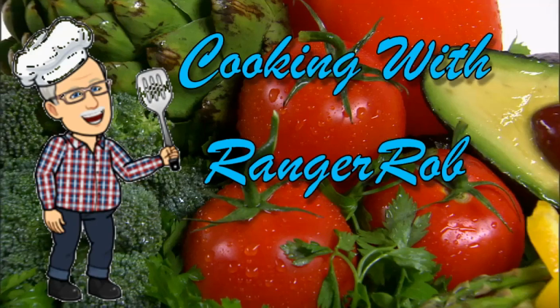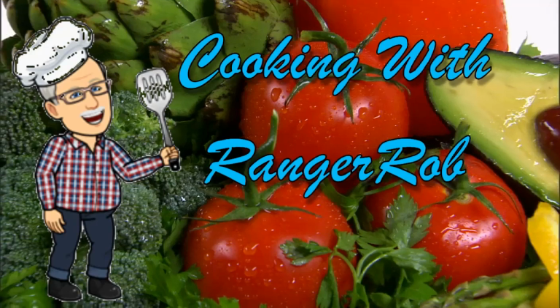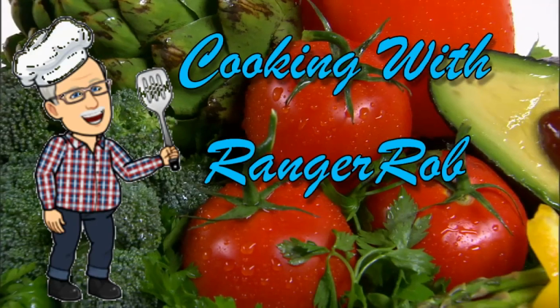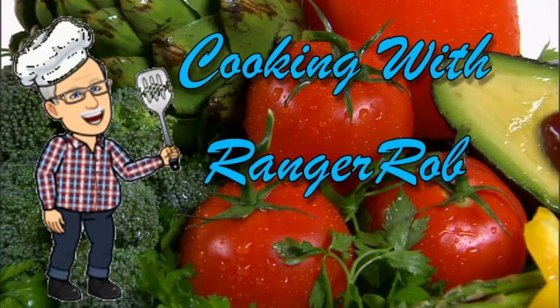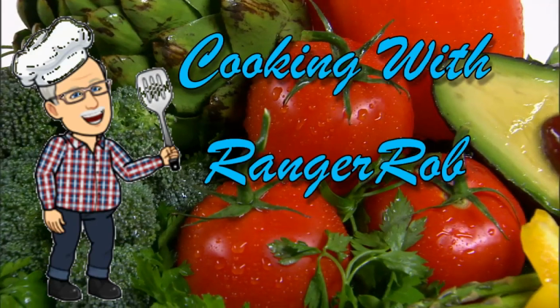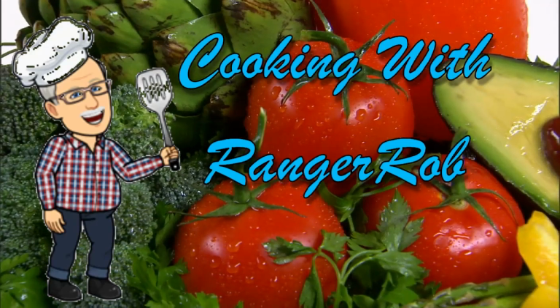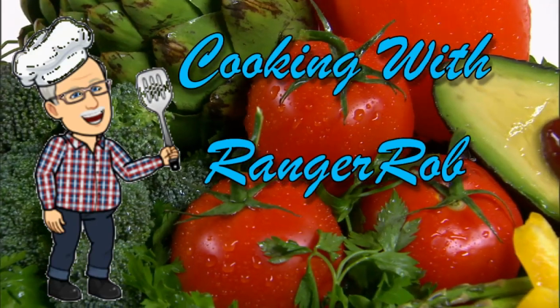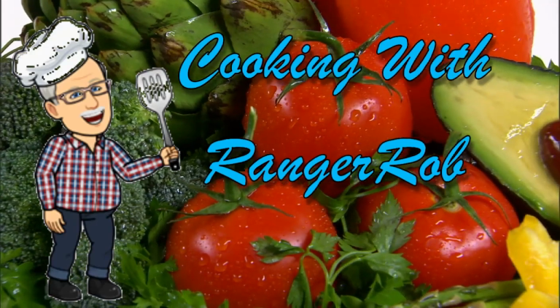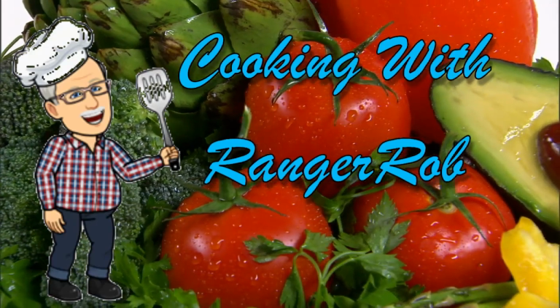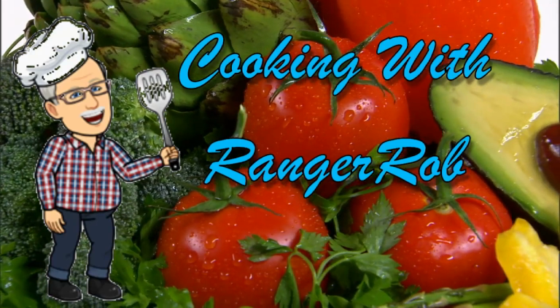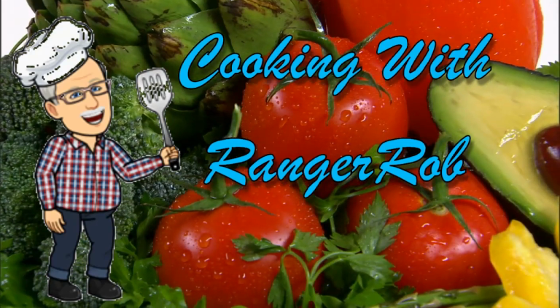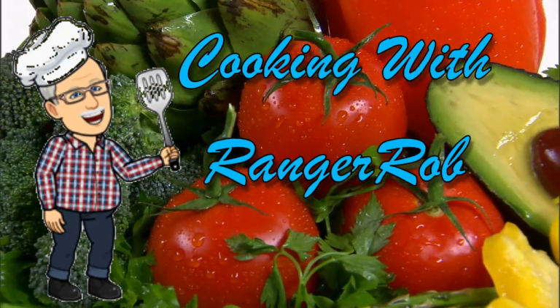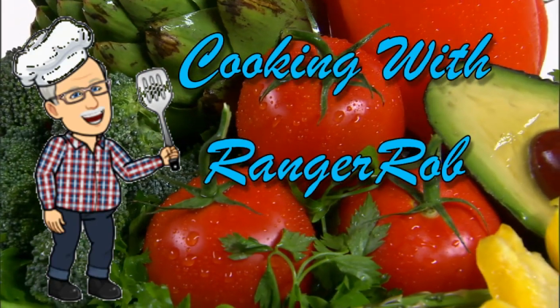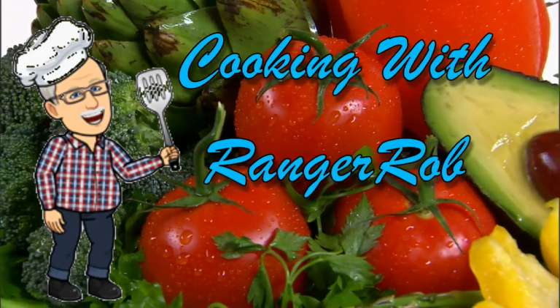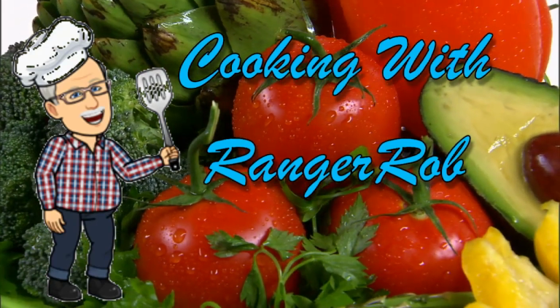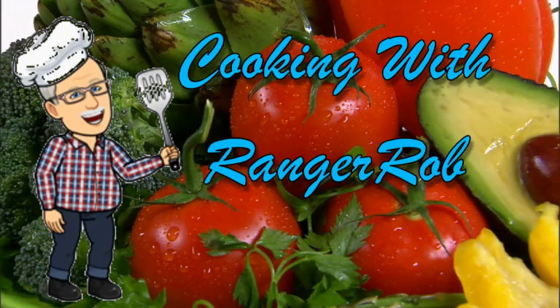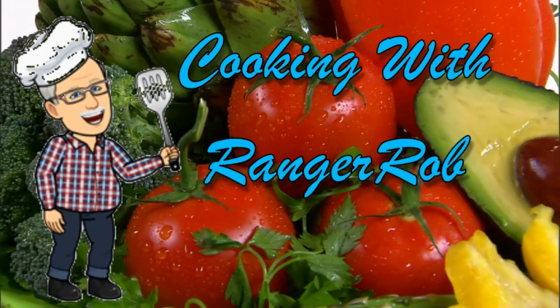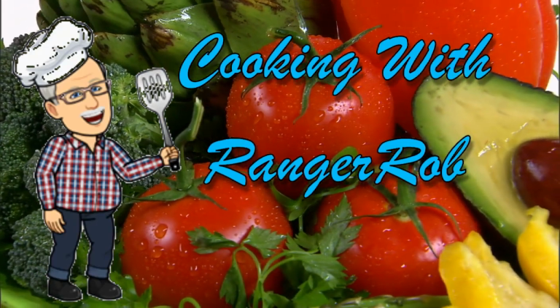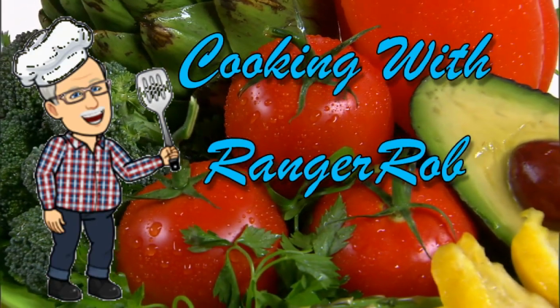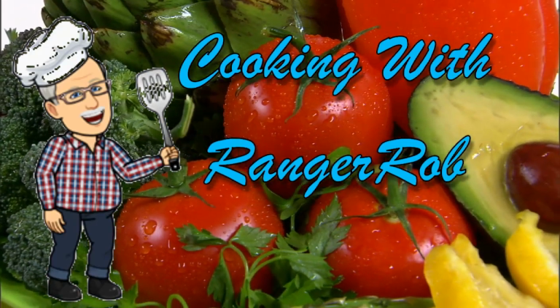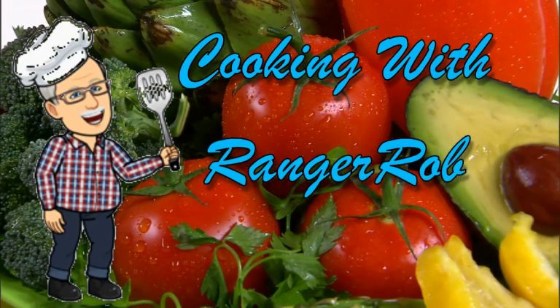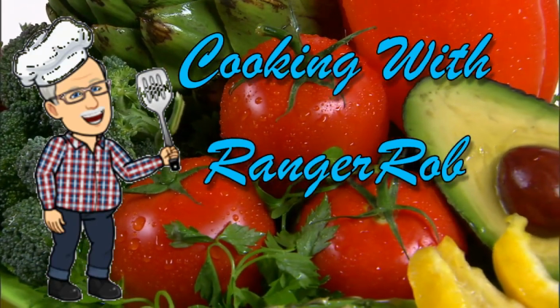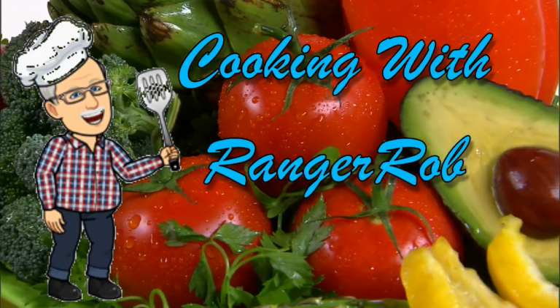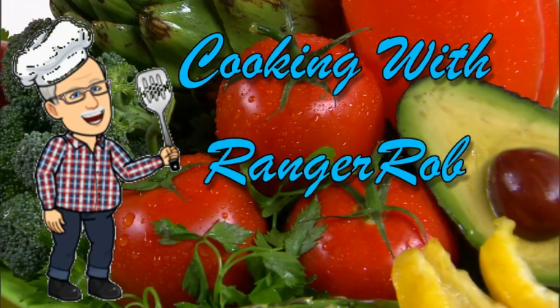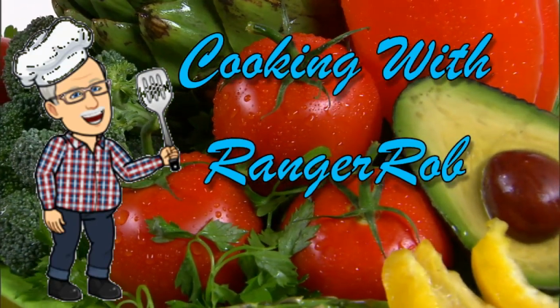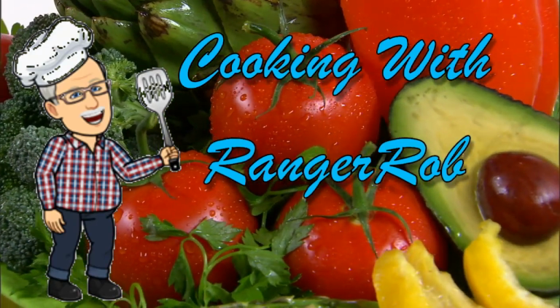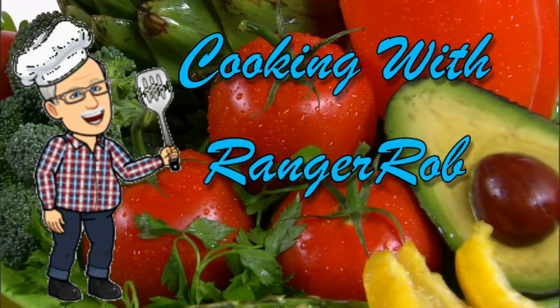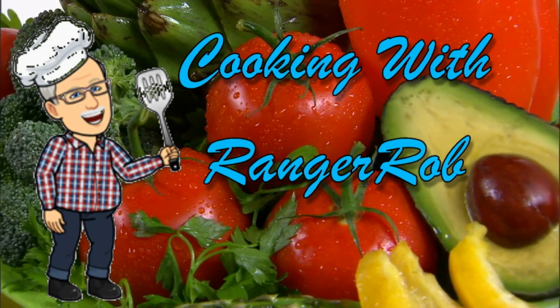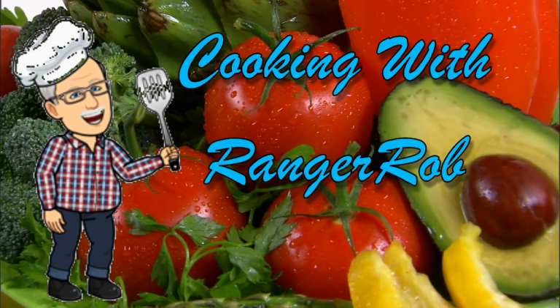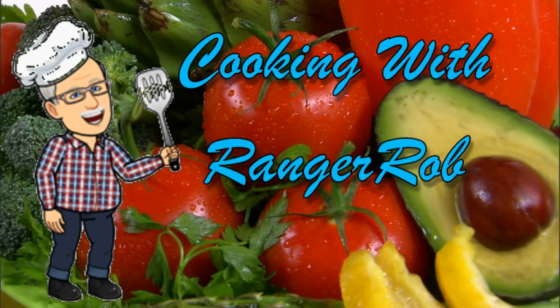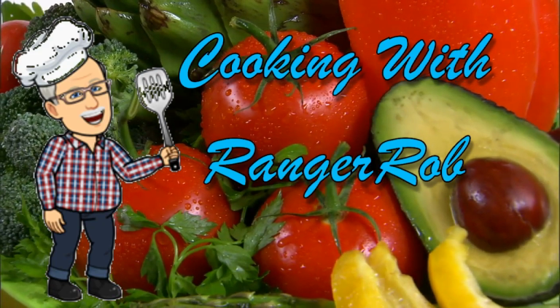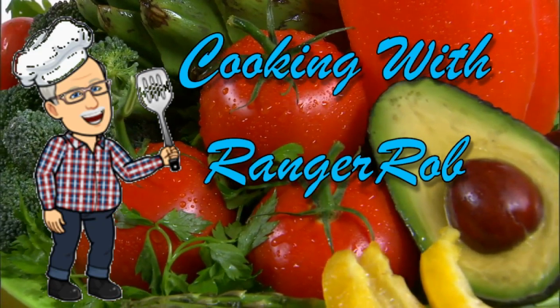Hey, welcome to Cooking with Ranger Rob. Grab your aprons and let's get started guys.